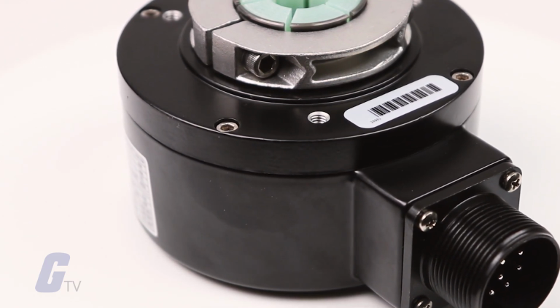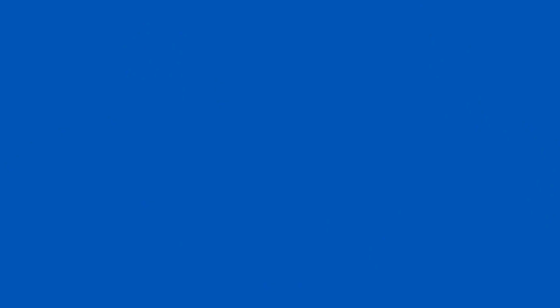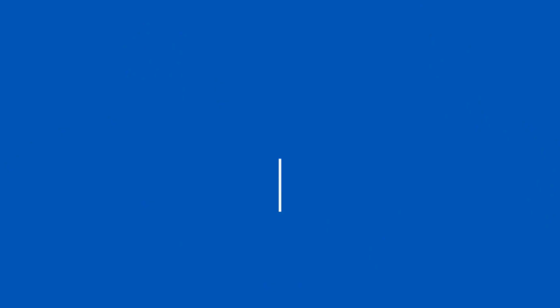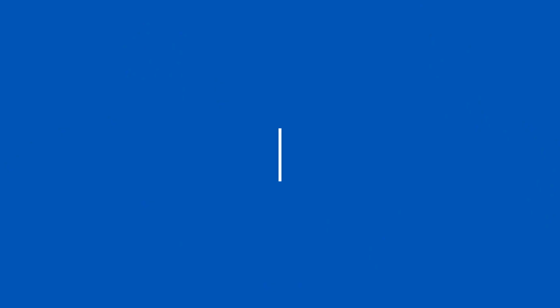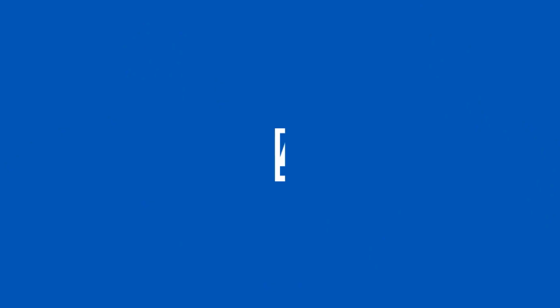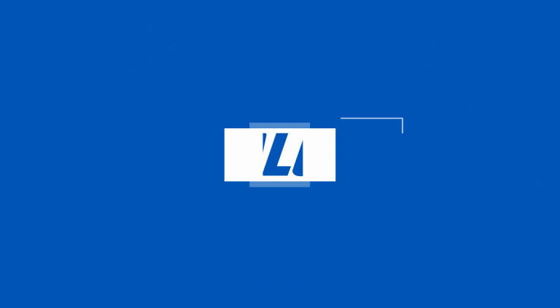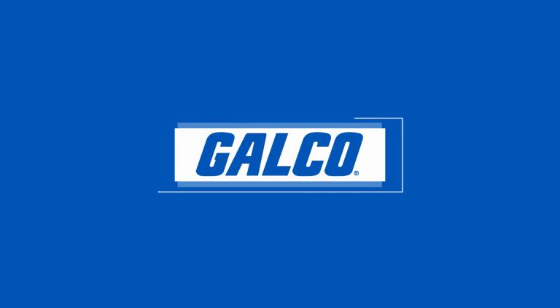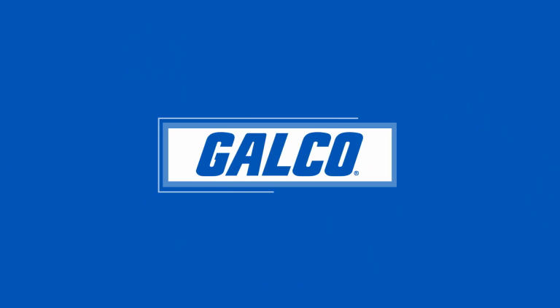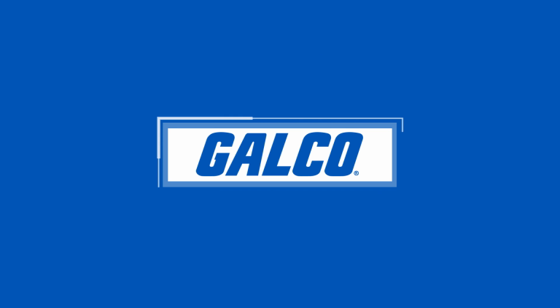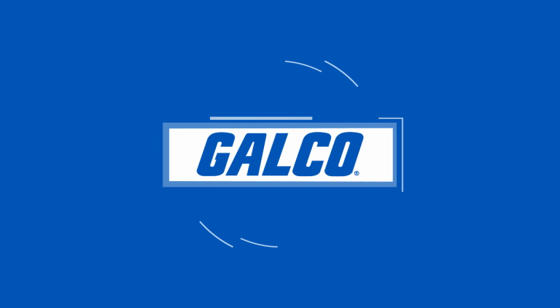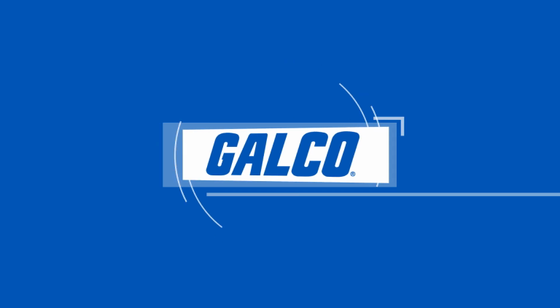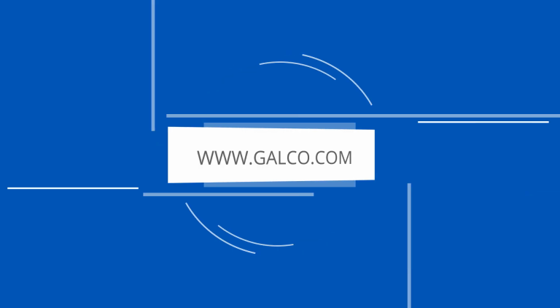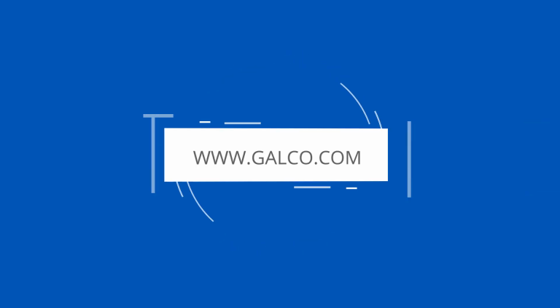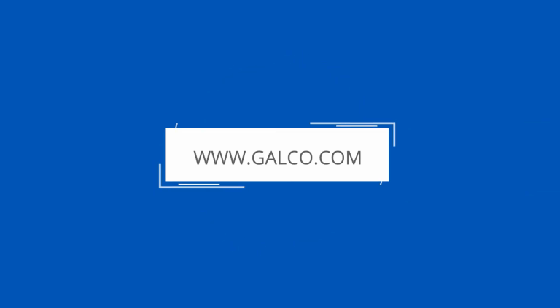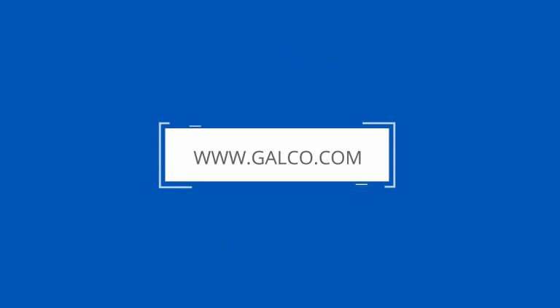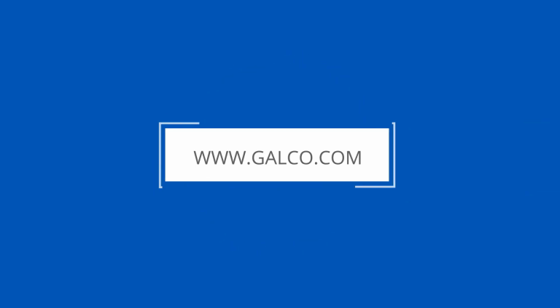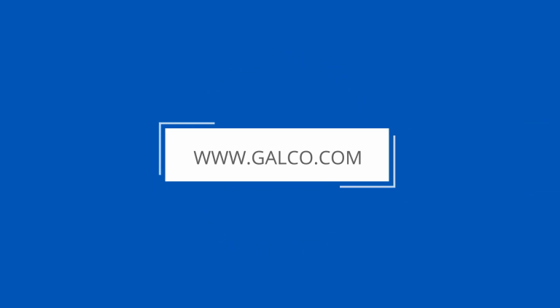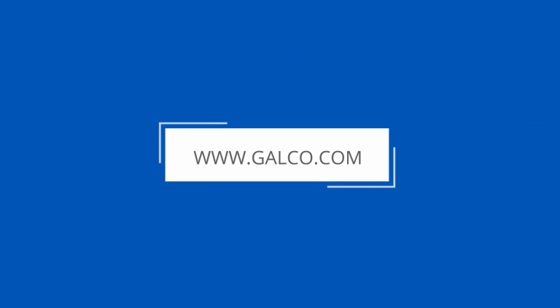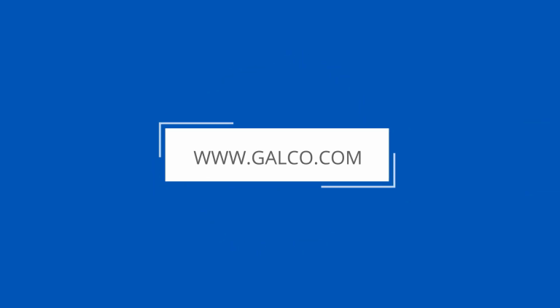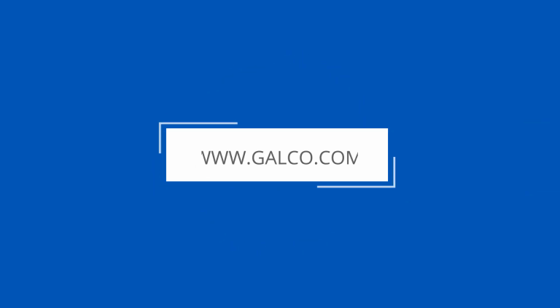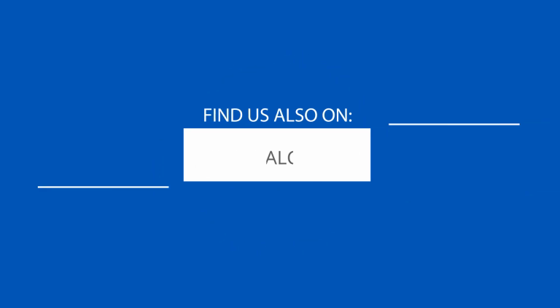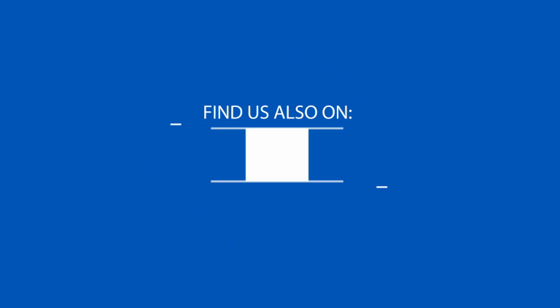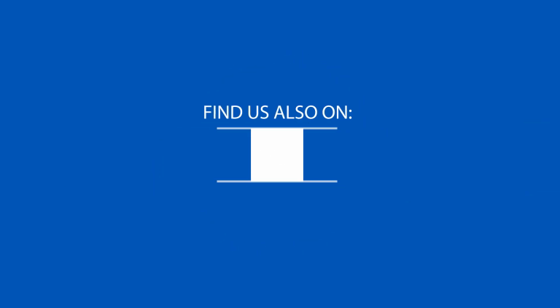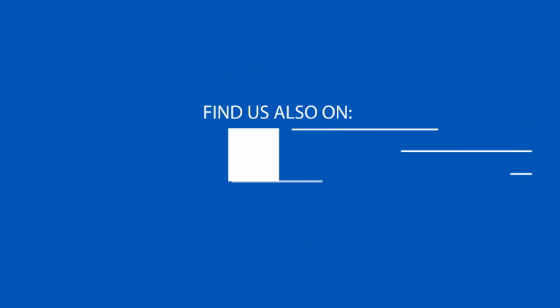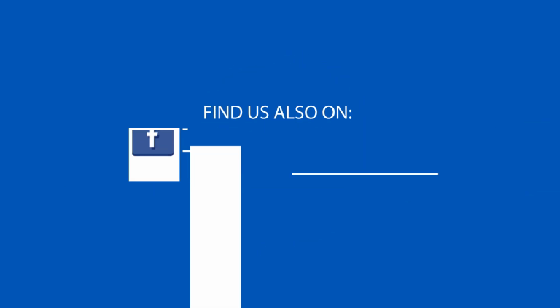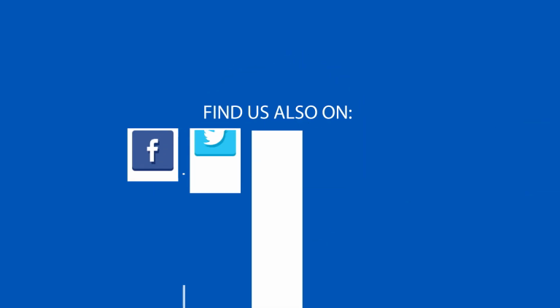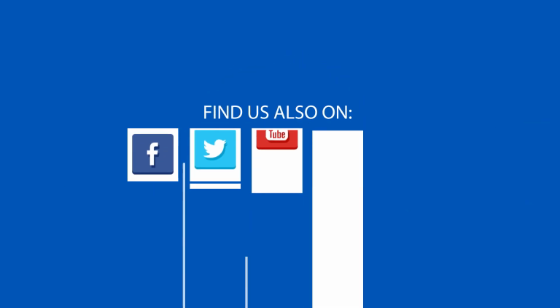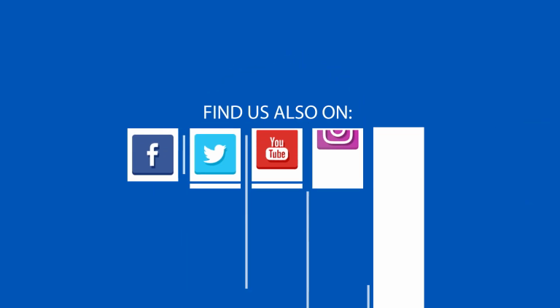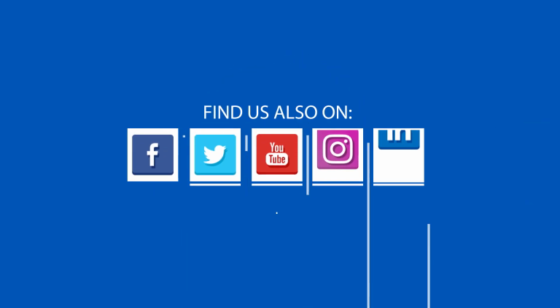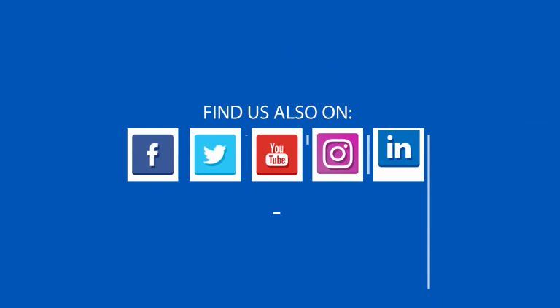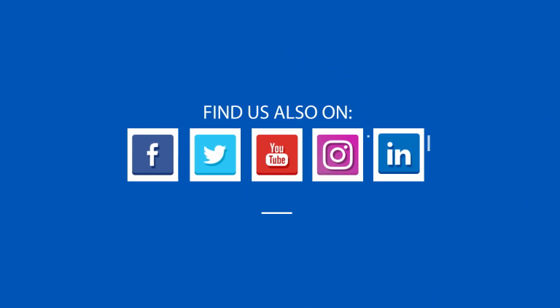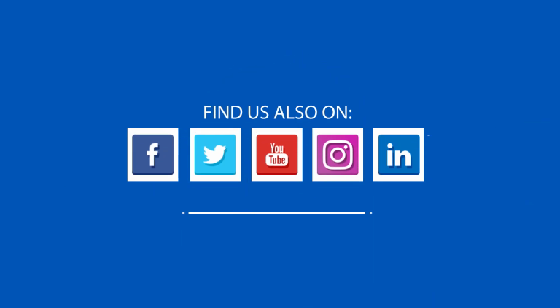You can view our full selection of Dynapar encoders and much more at galco.com.